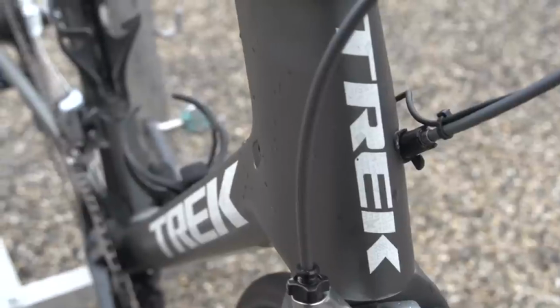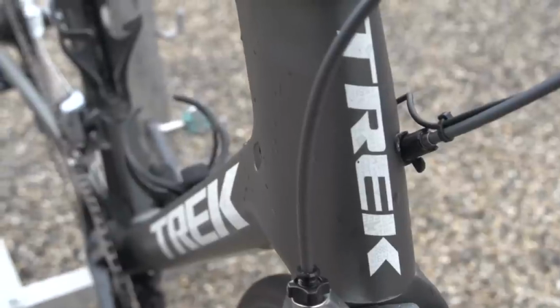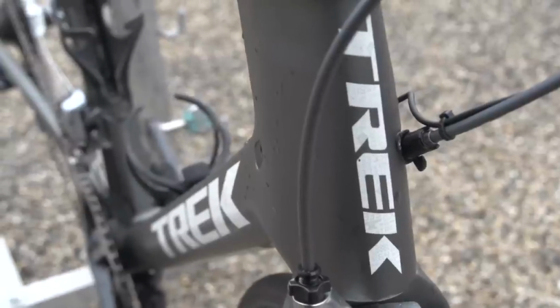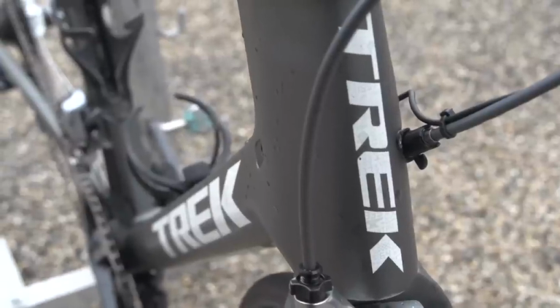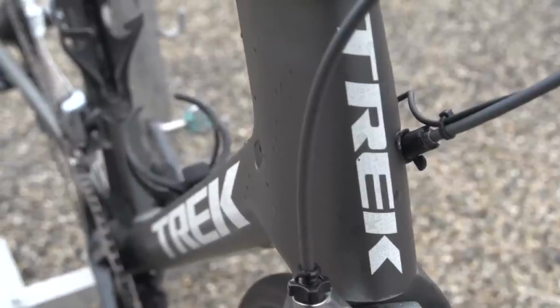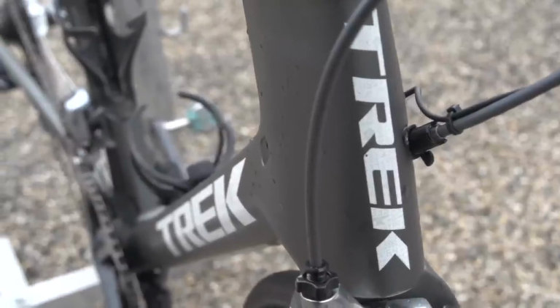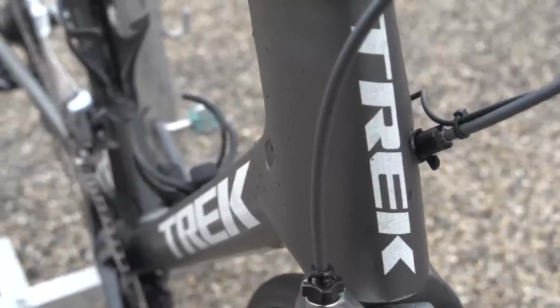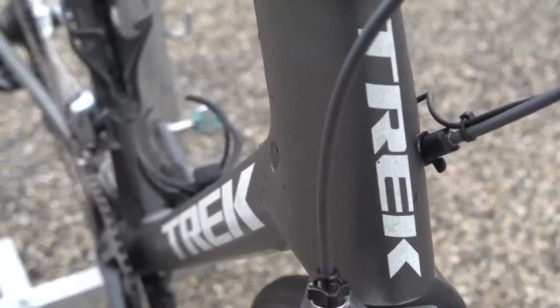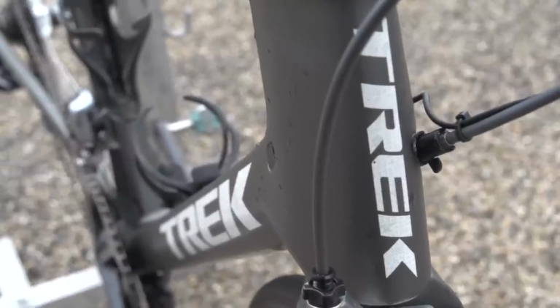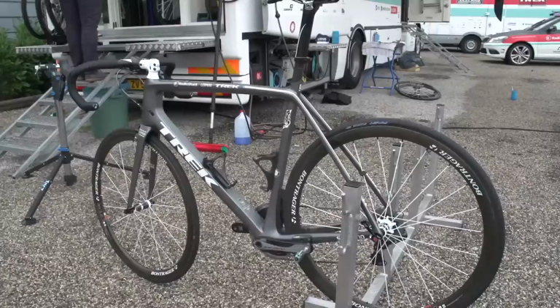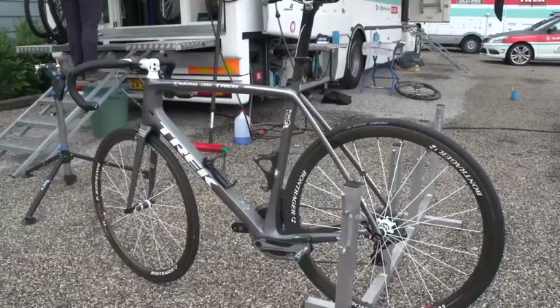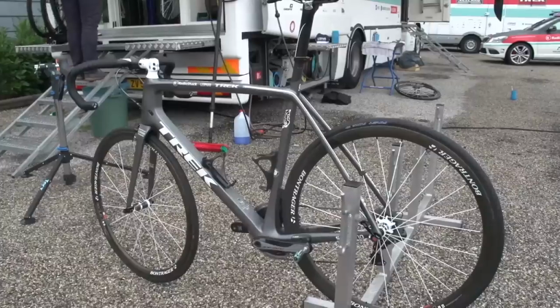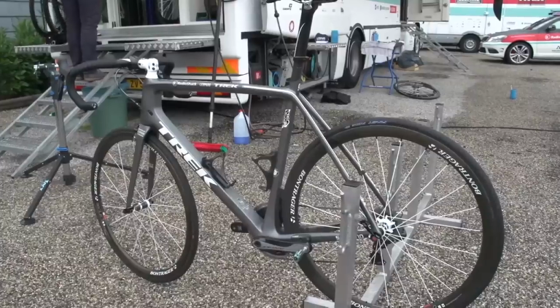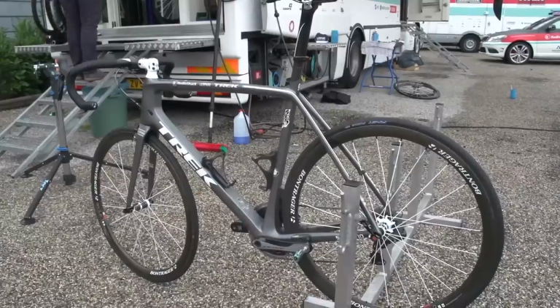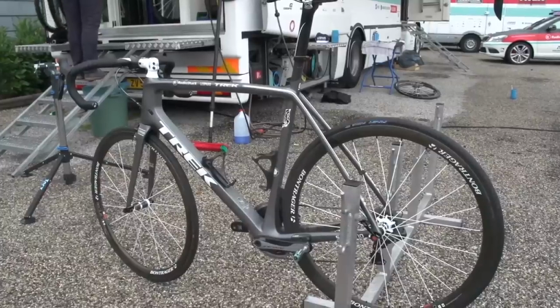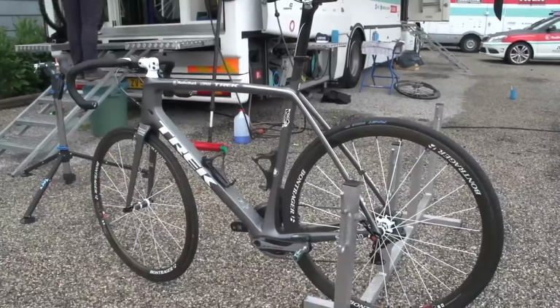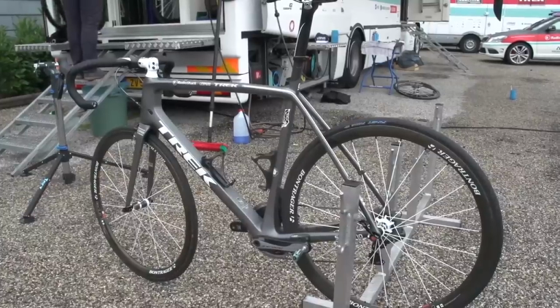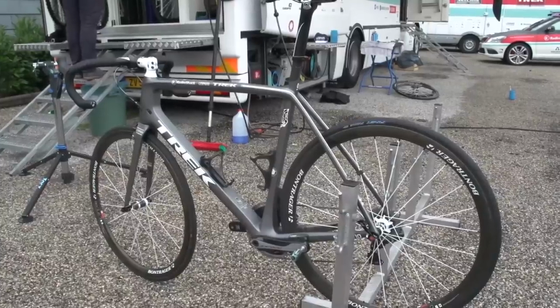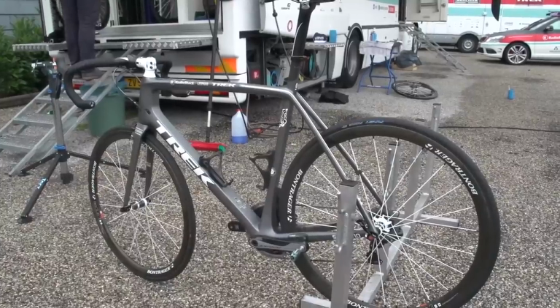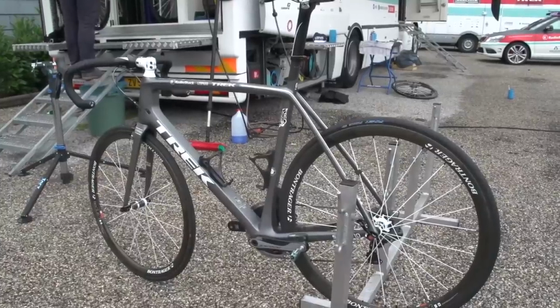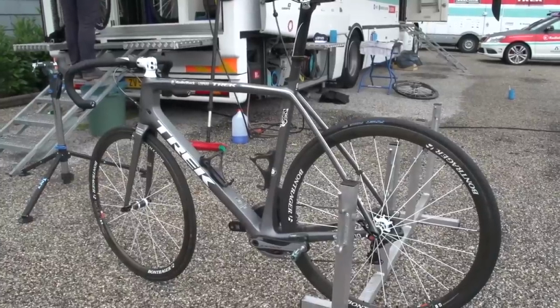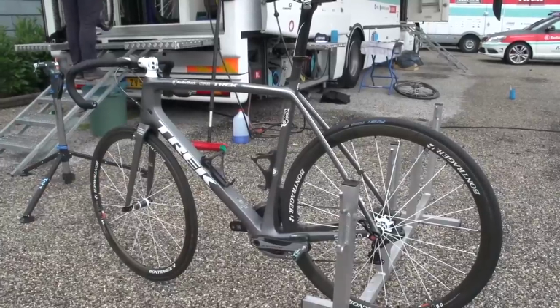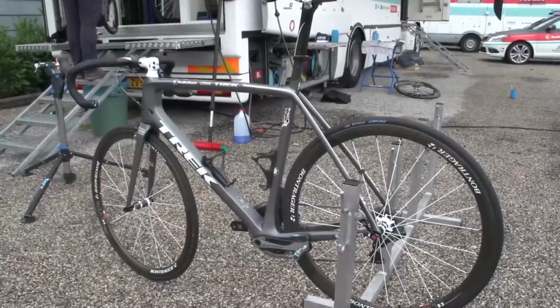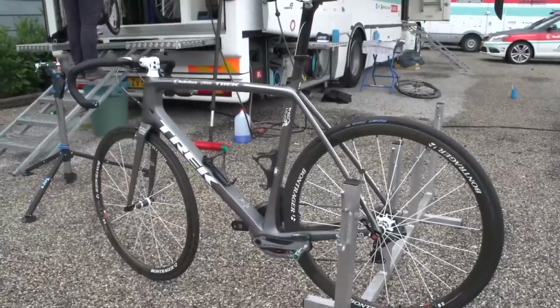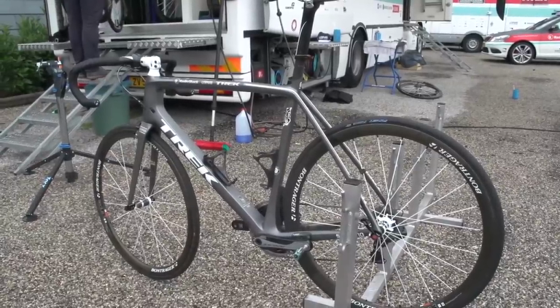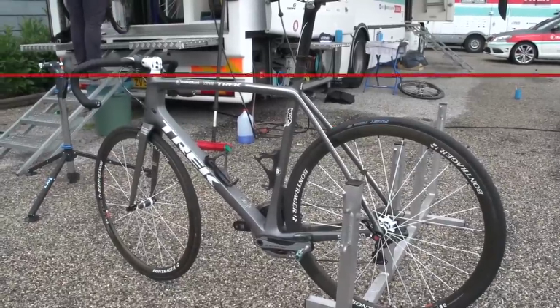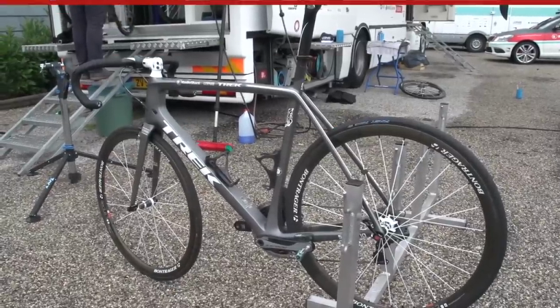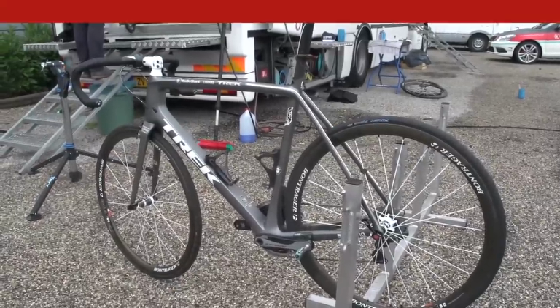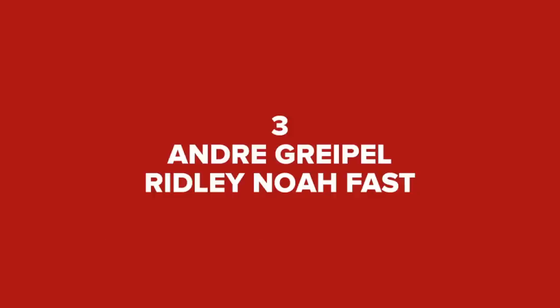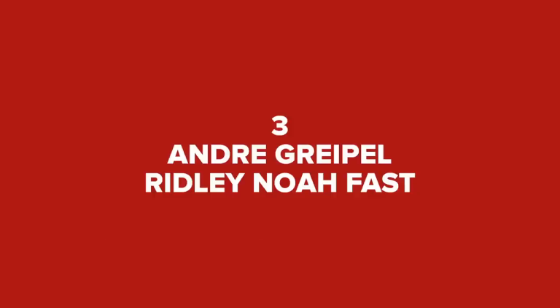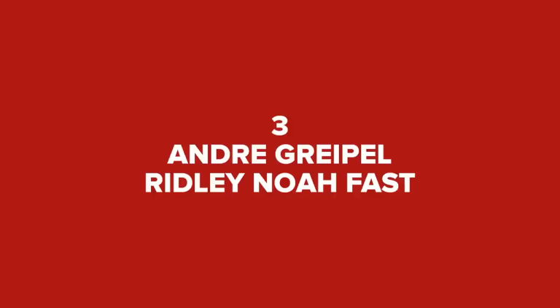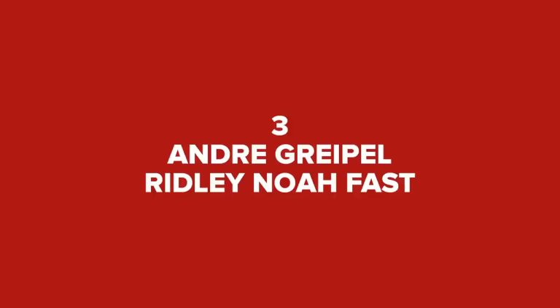Such is the life of a pro, though — Jens raced another new bike at the Tour, and this one was relegated to his spare. Number 3.